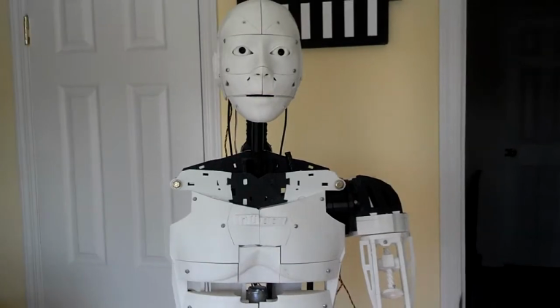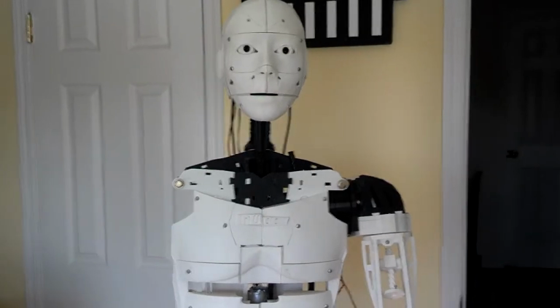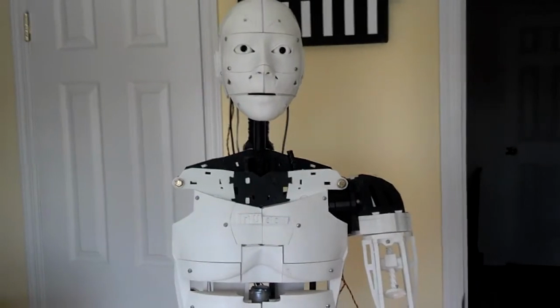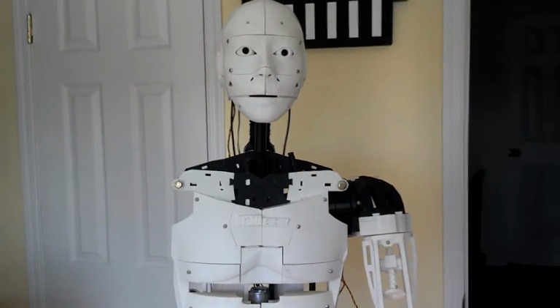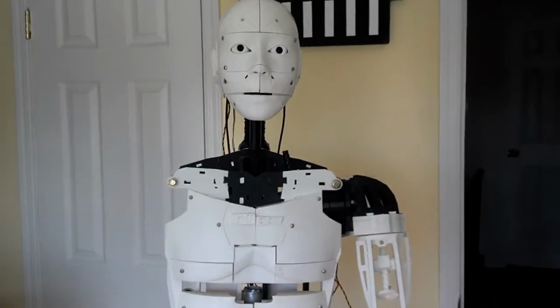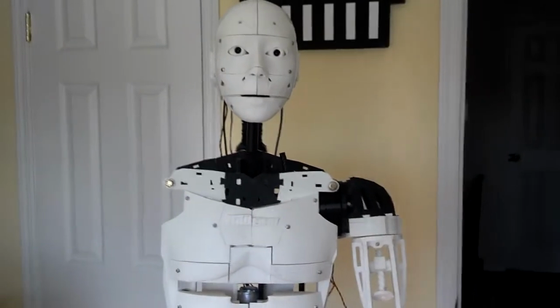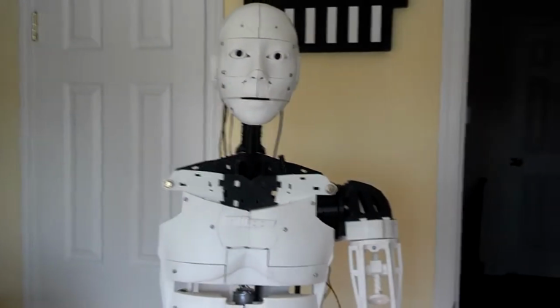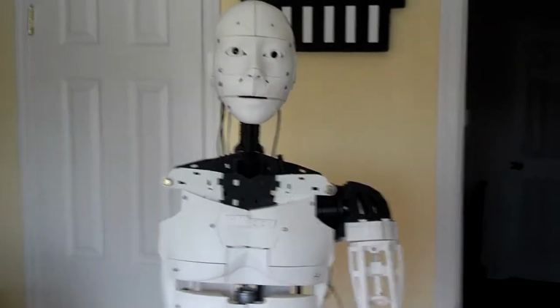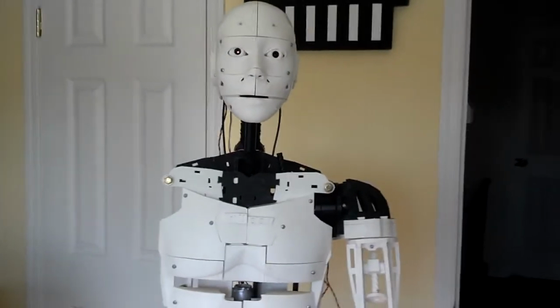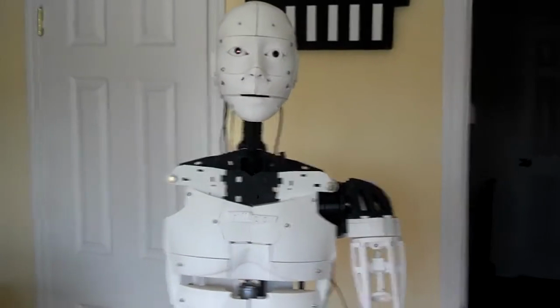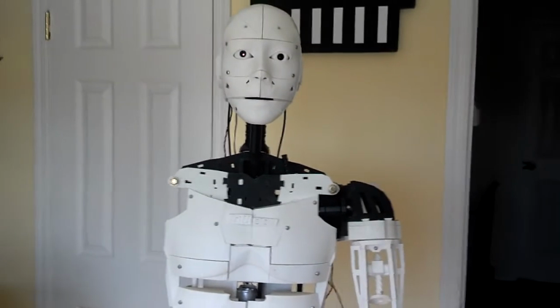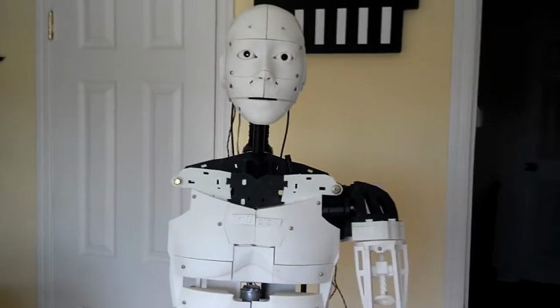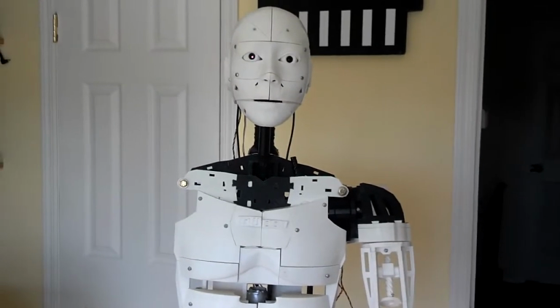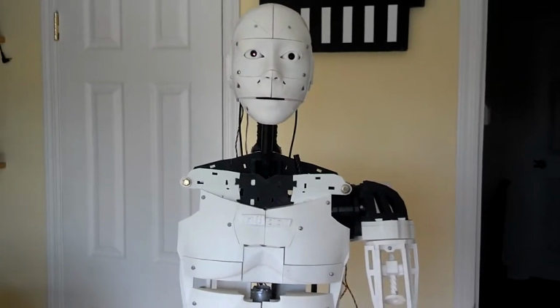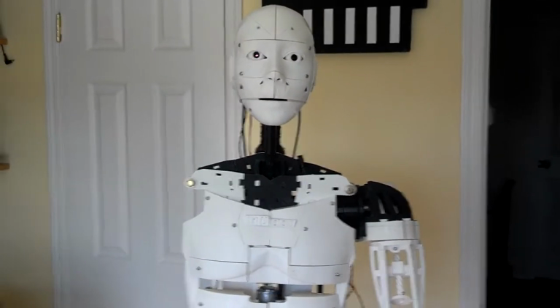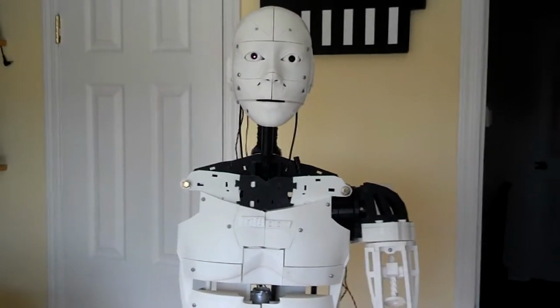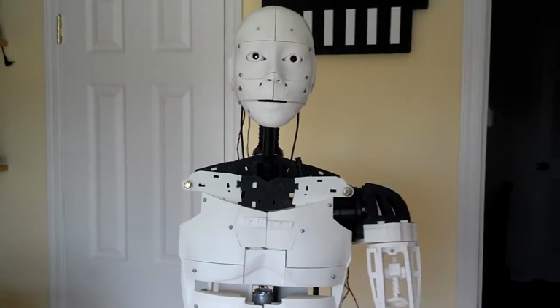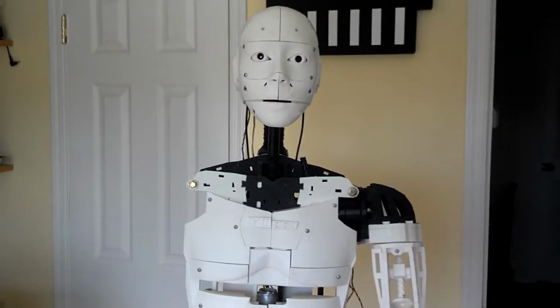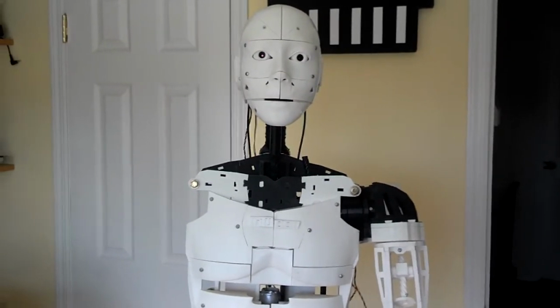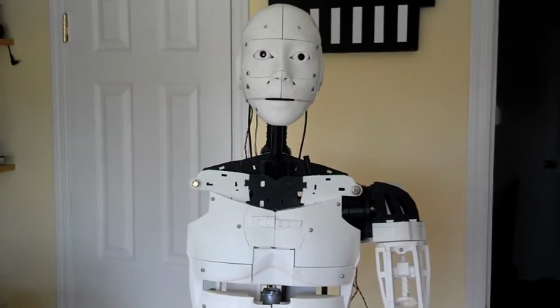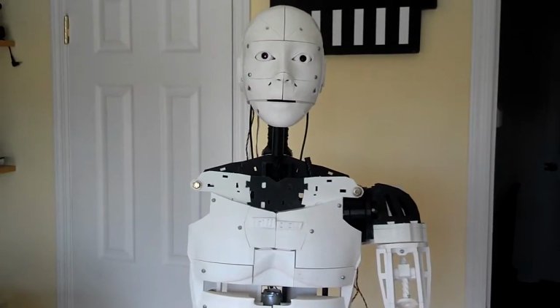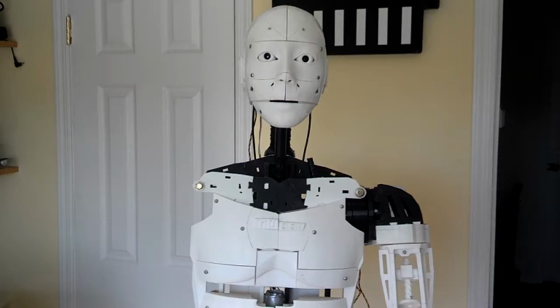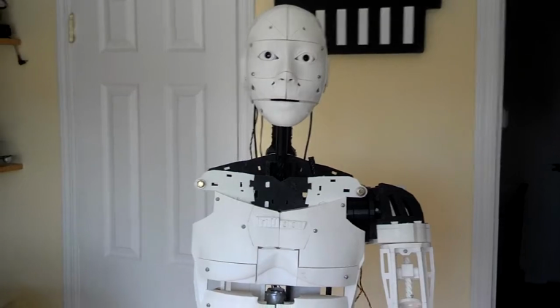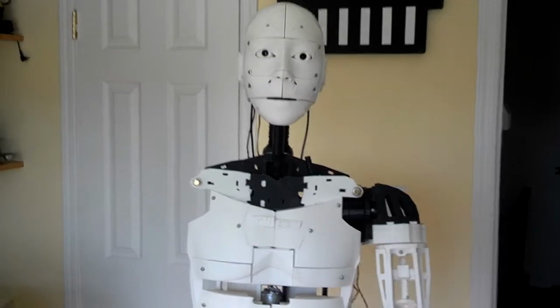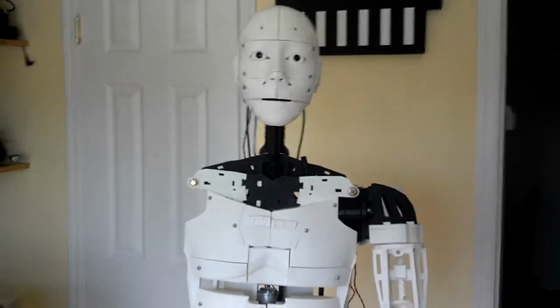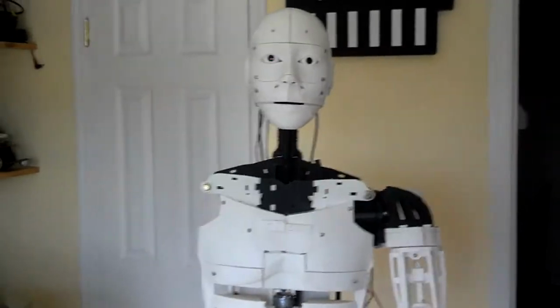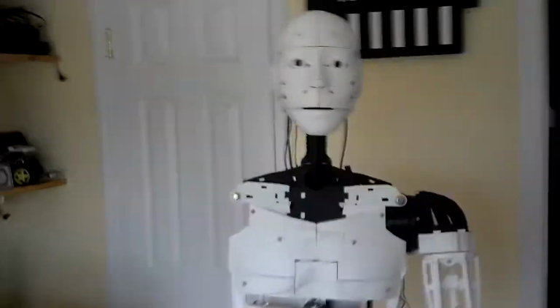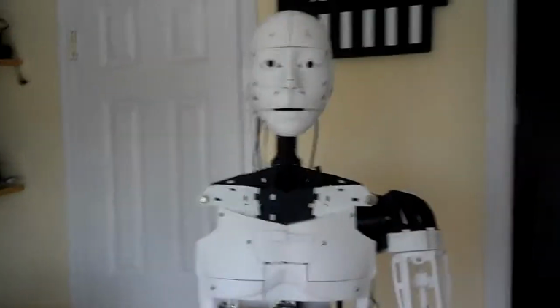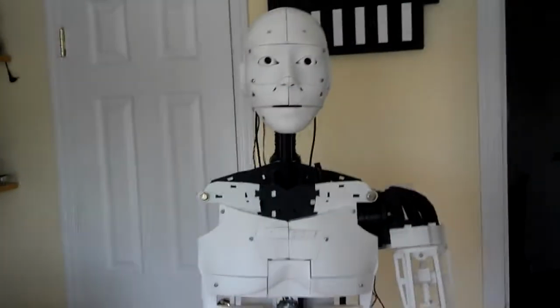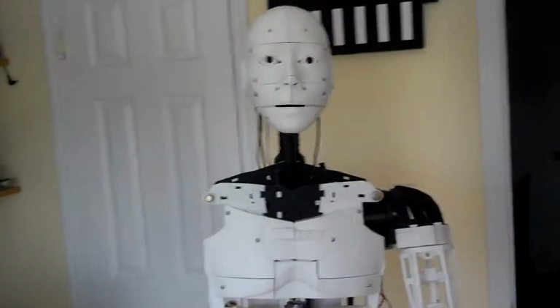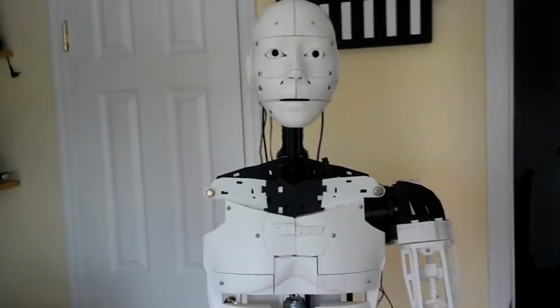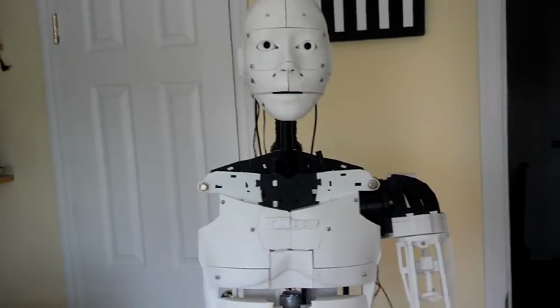I'm going to try to do voice commands here. It's difficult because I've got the 3D printer printing in the background — that's the noise you hear. Robot, connect.